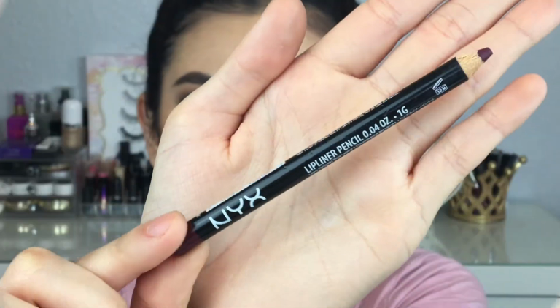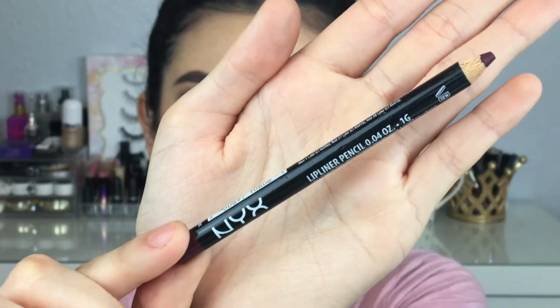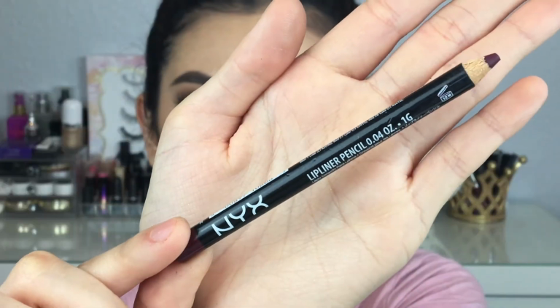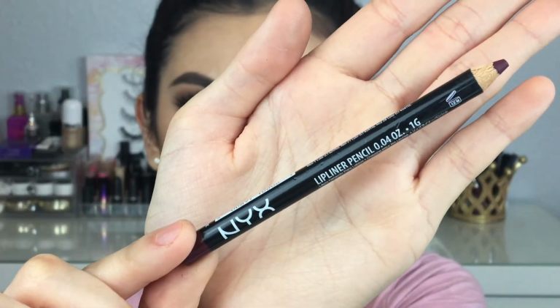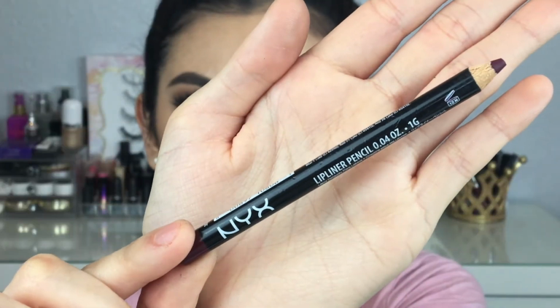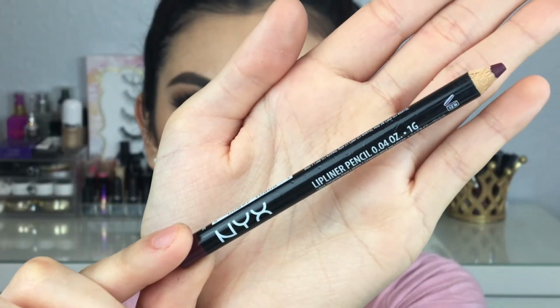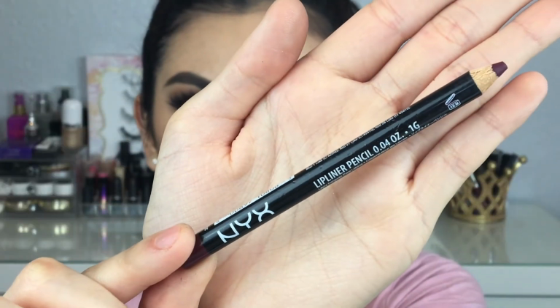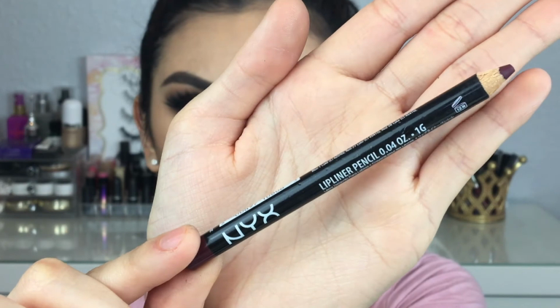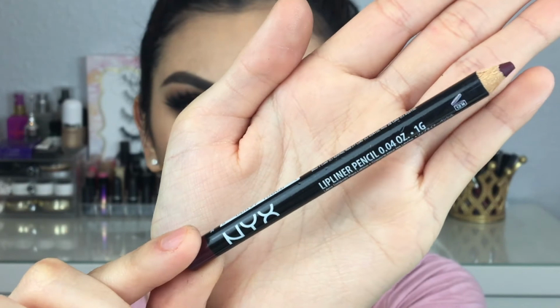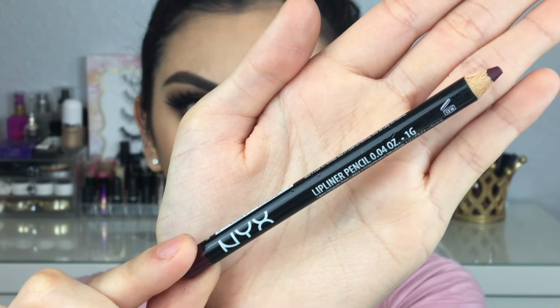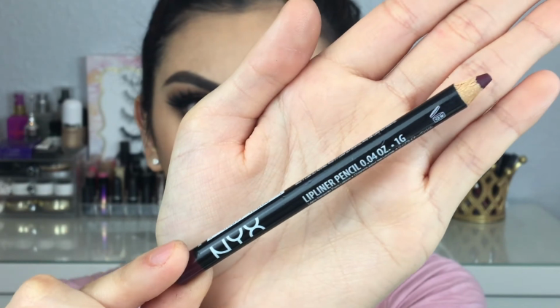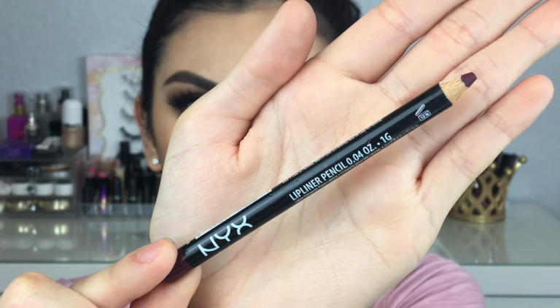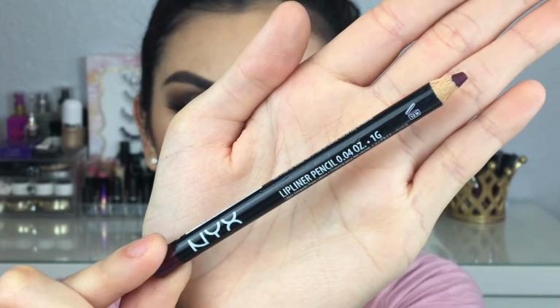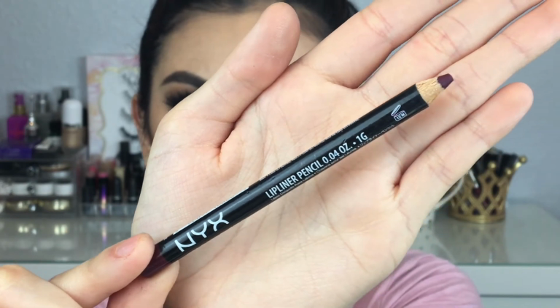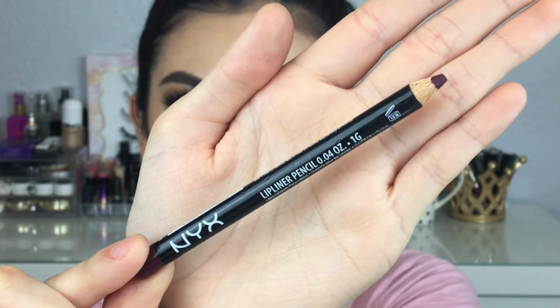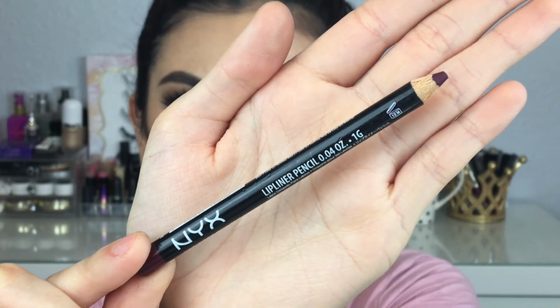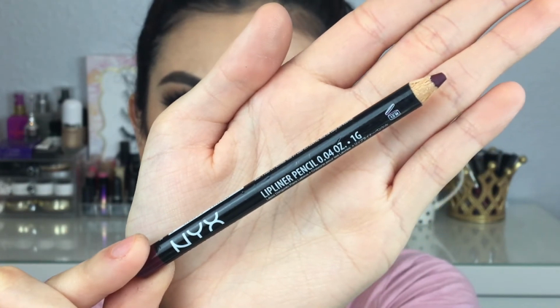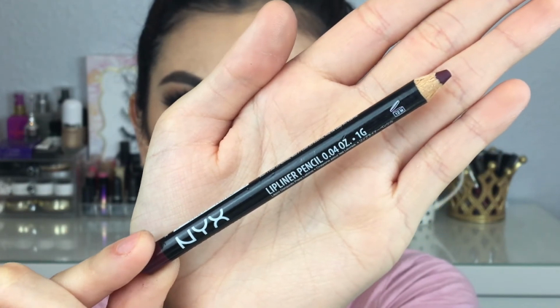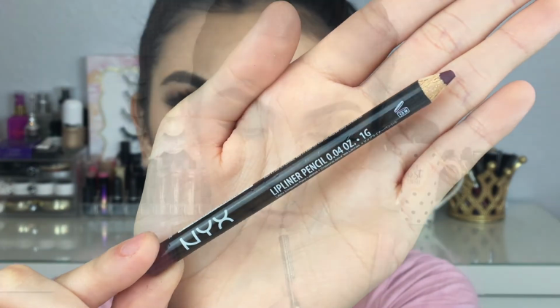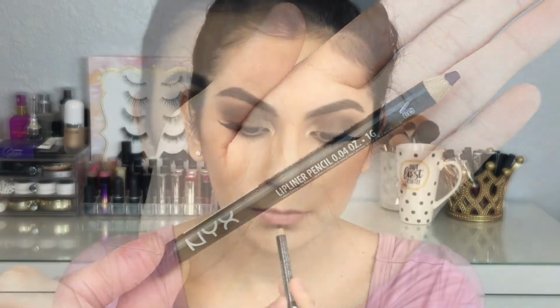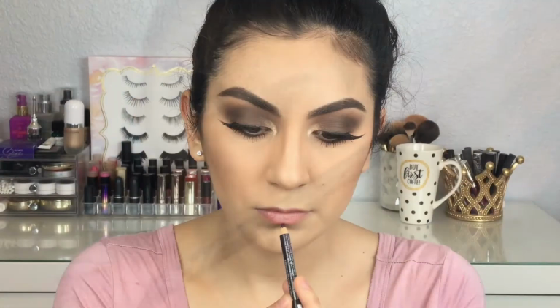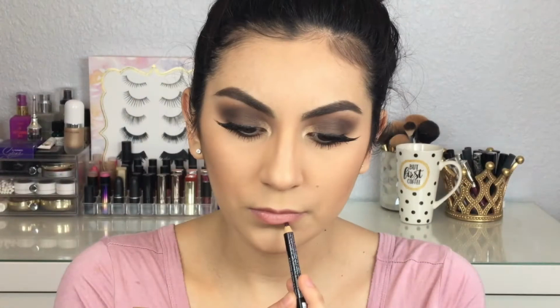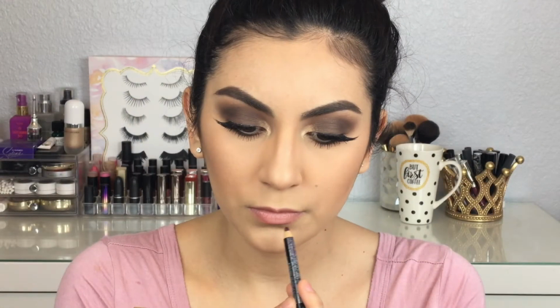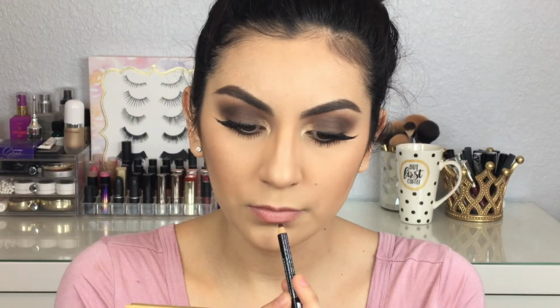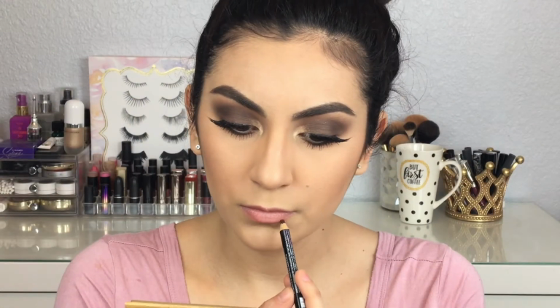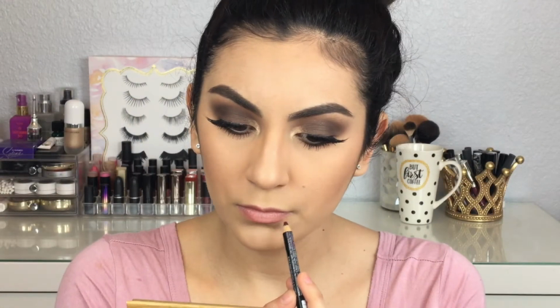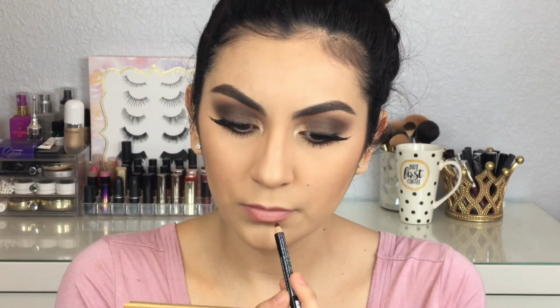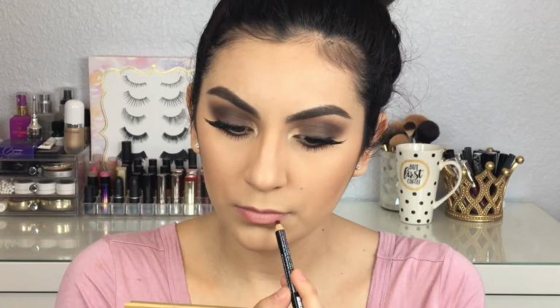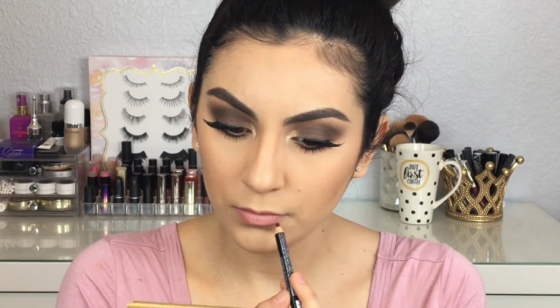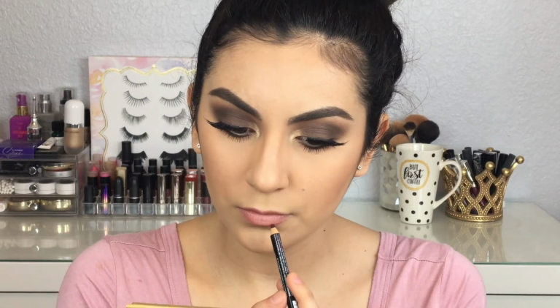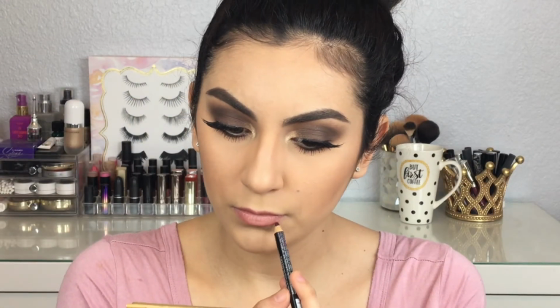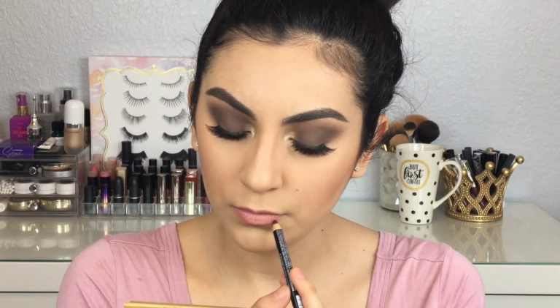To line my lips I'm going to be using this NYX lip liner in the shade Deep Purple.